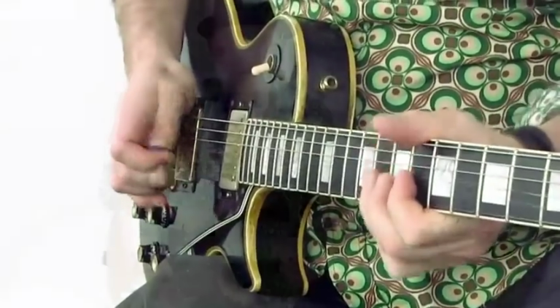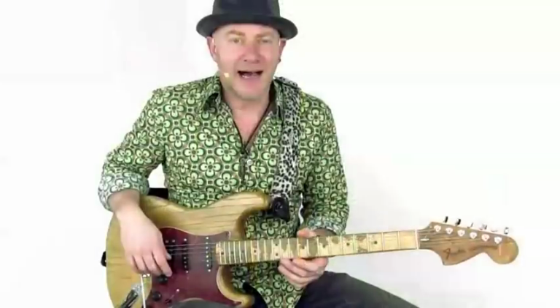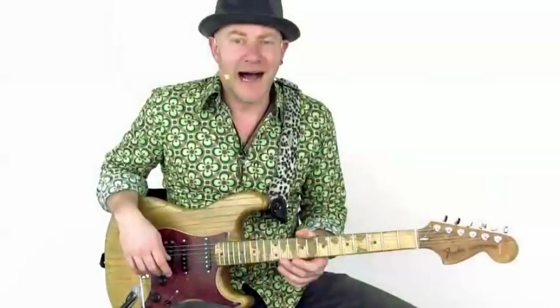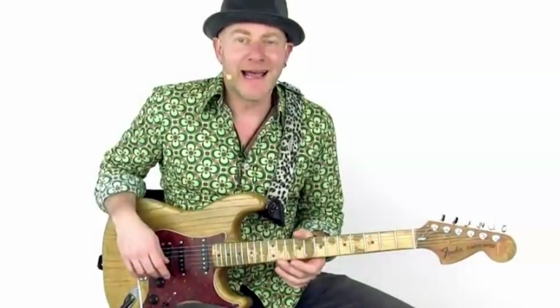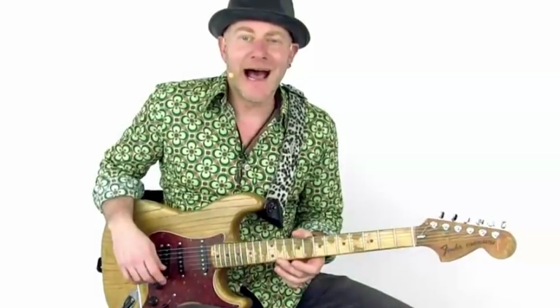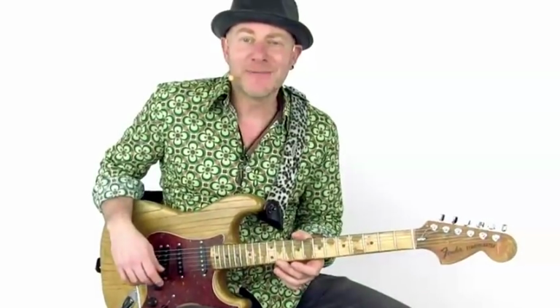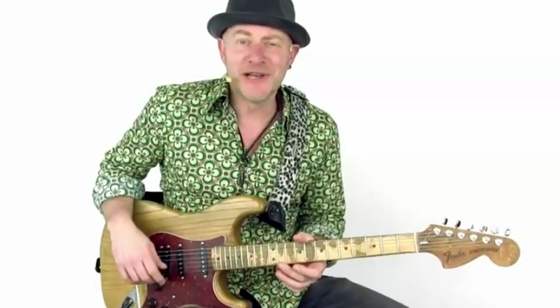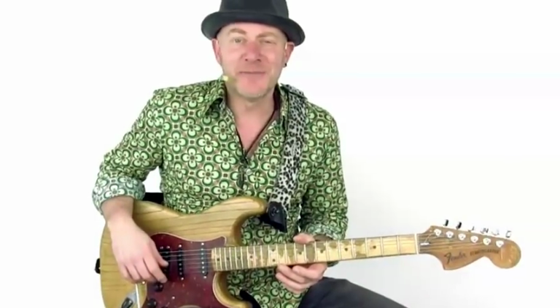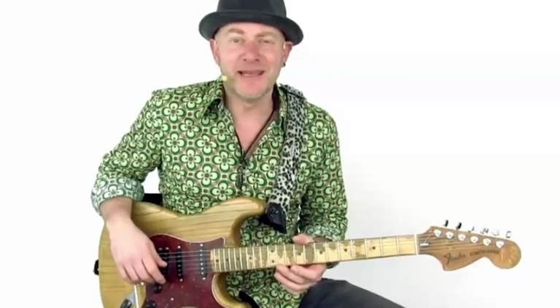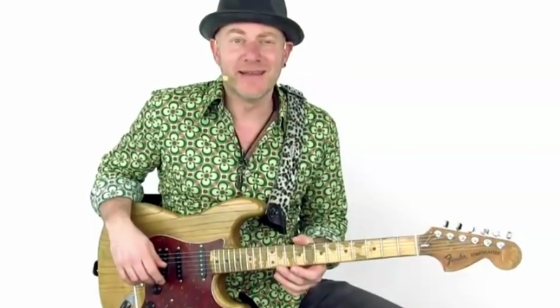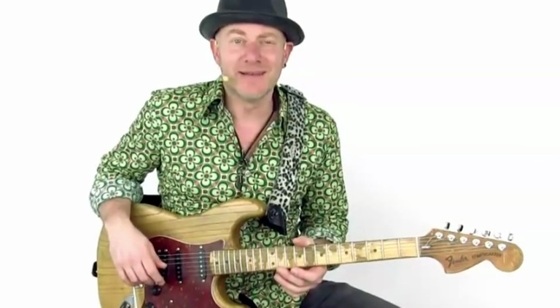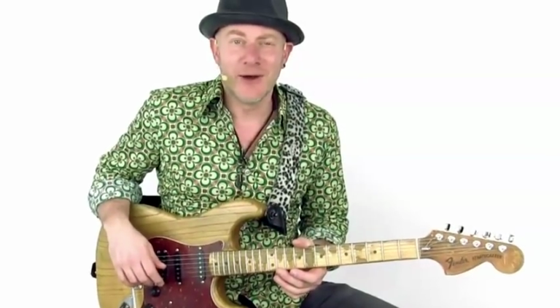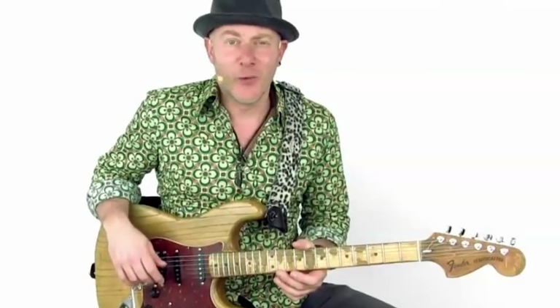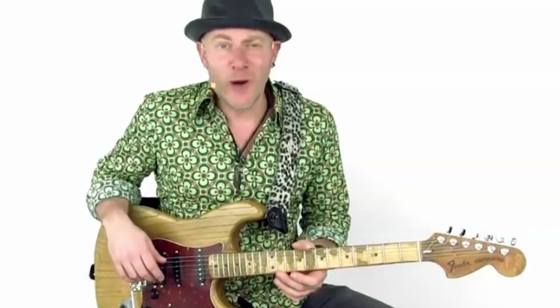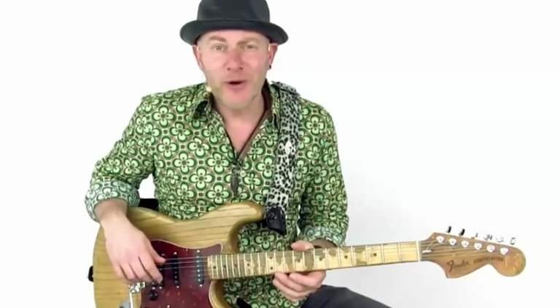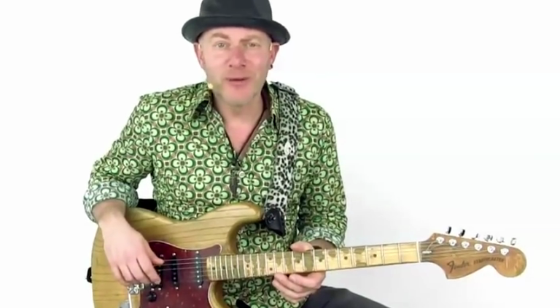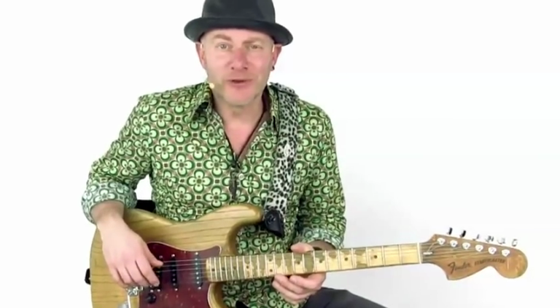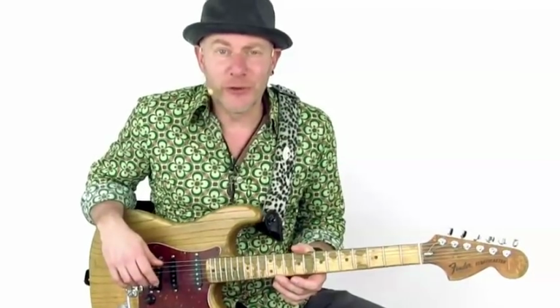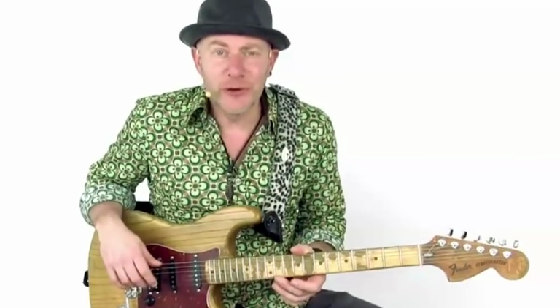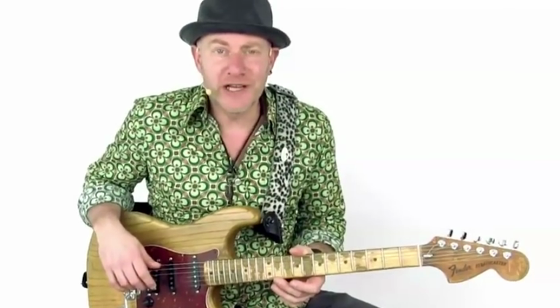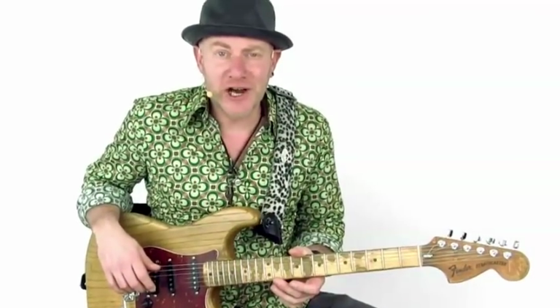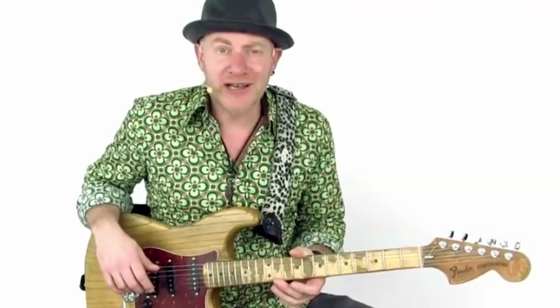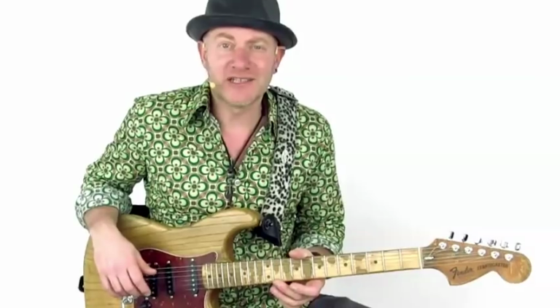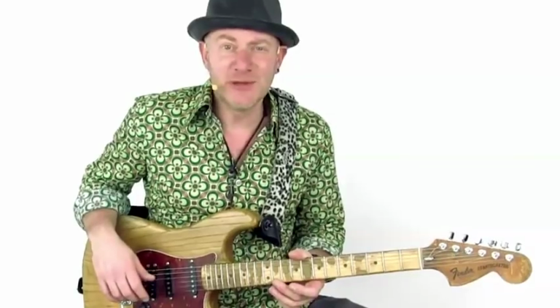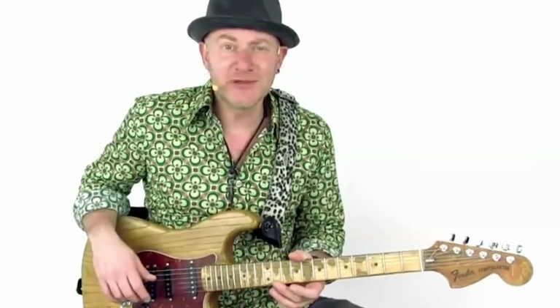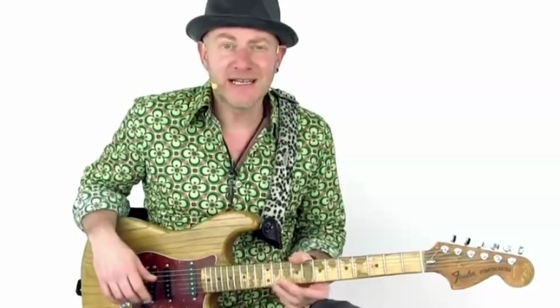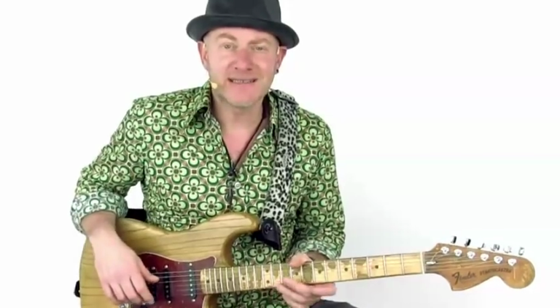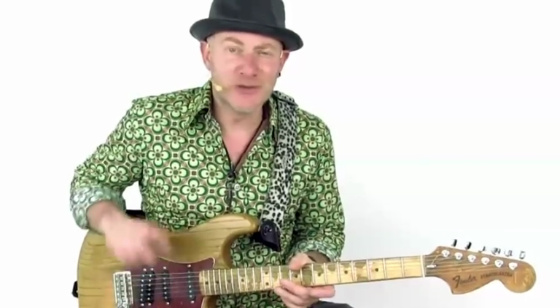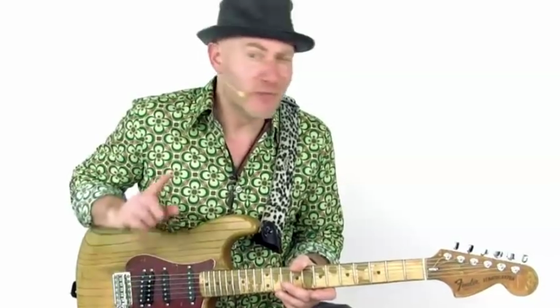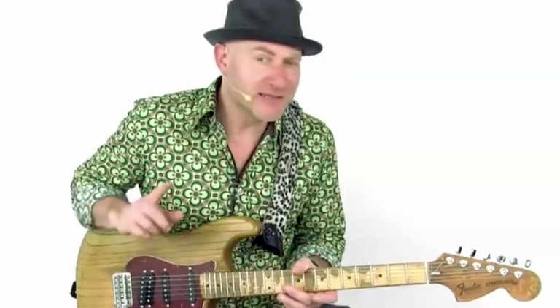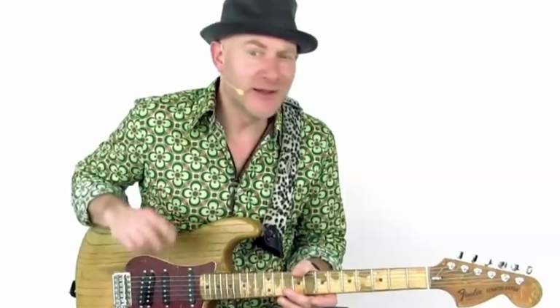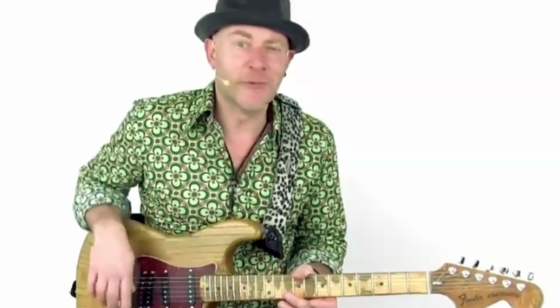Hi, I'm JP. Welcome to 30 Cutting Edge Blues Licks You Must Know.